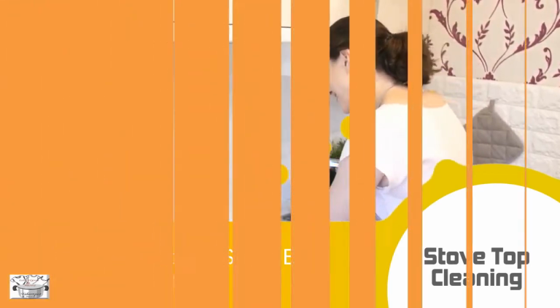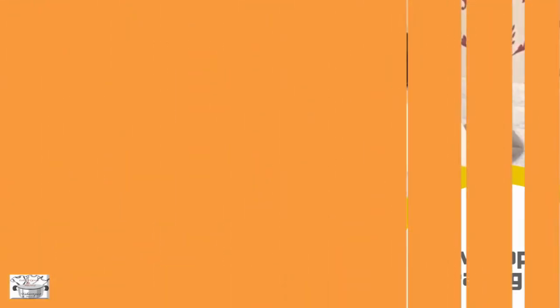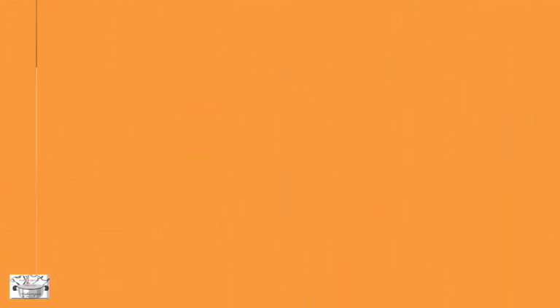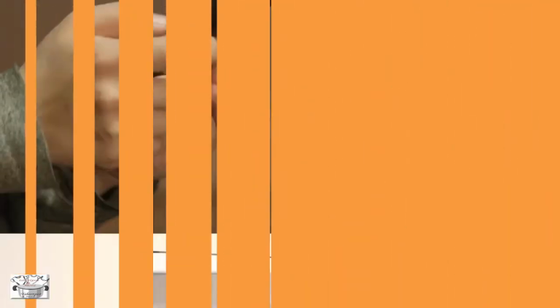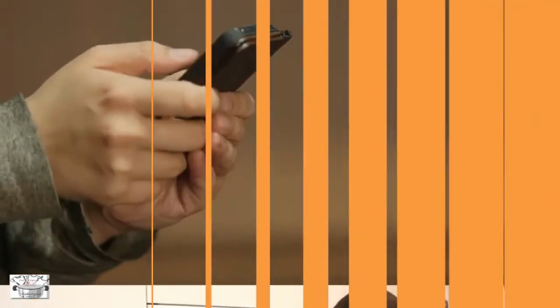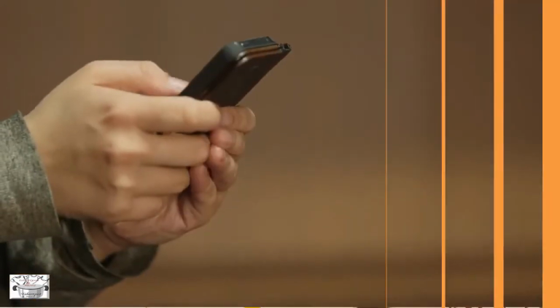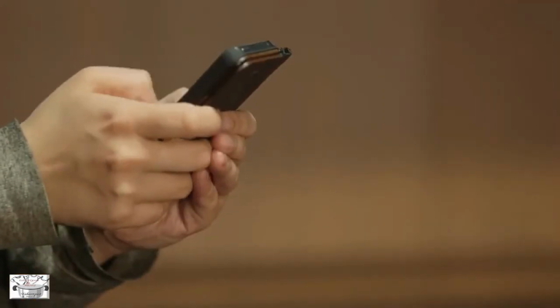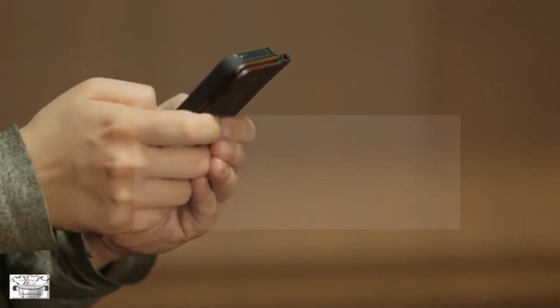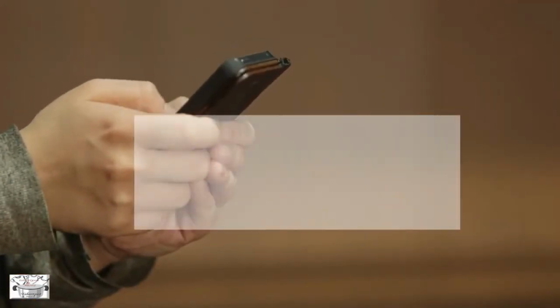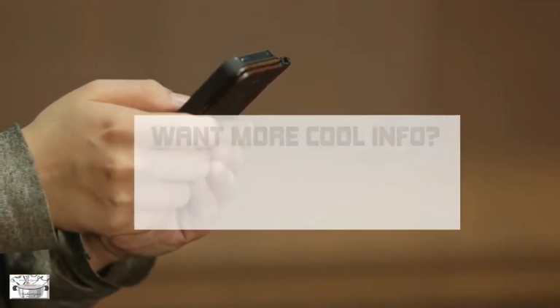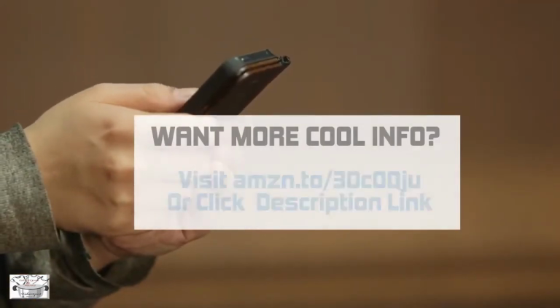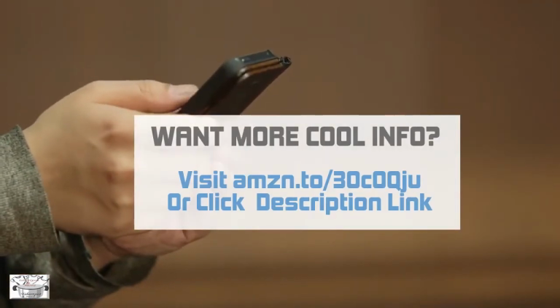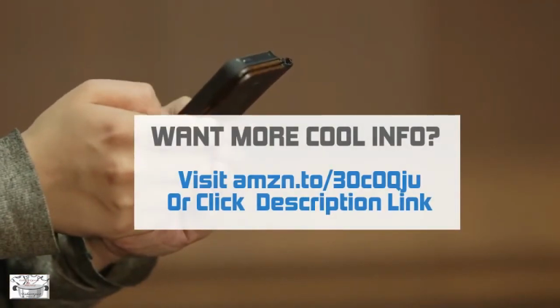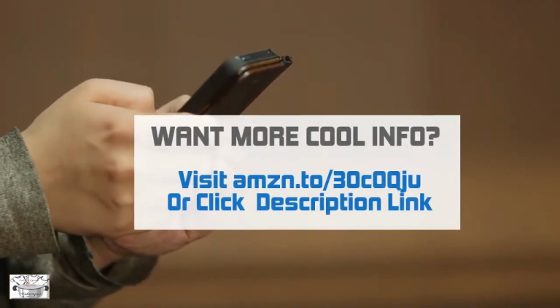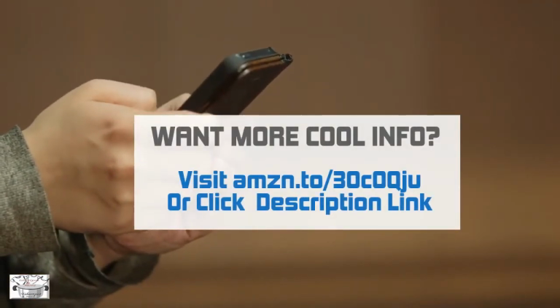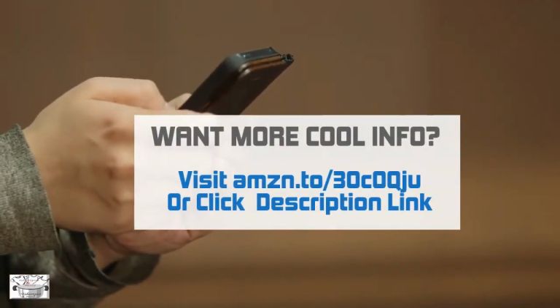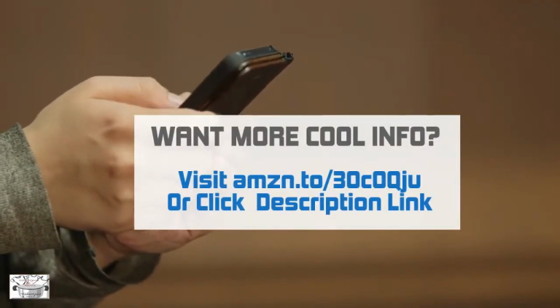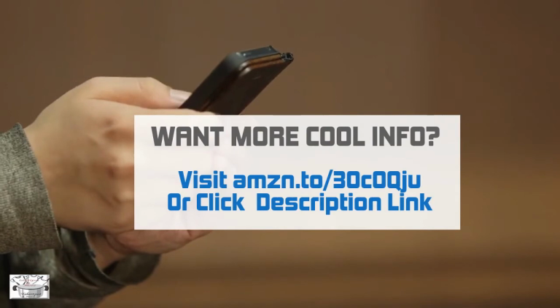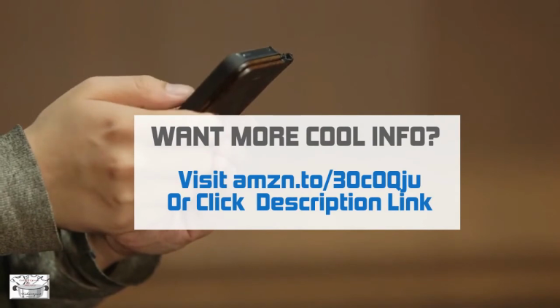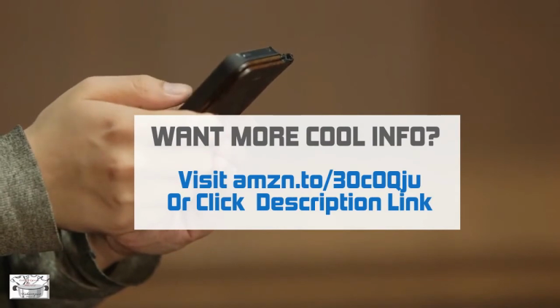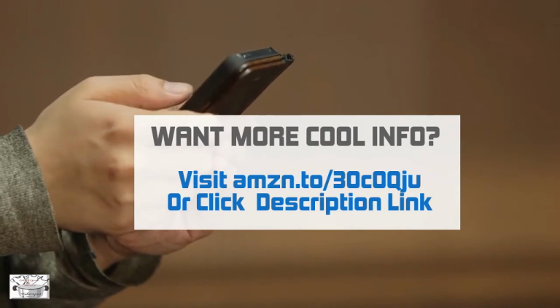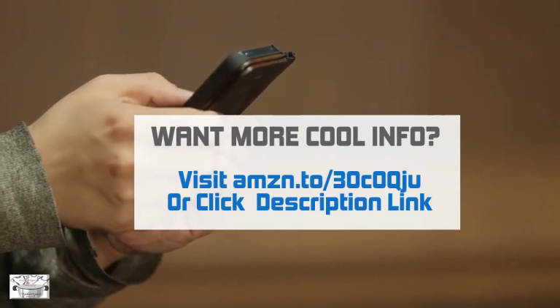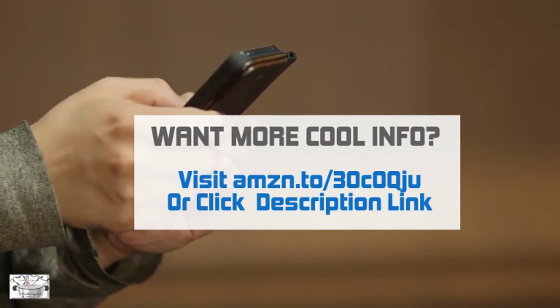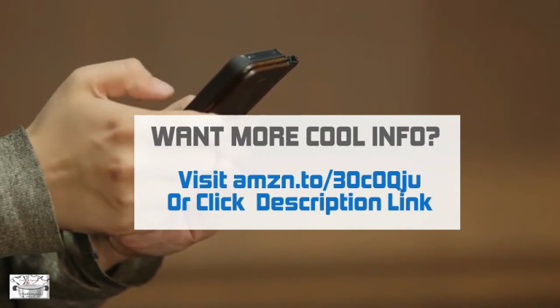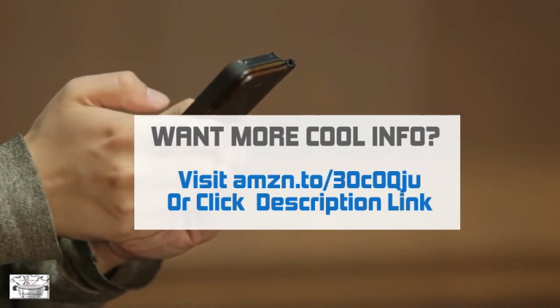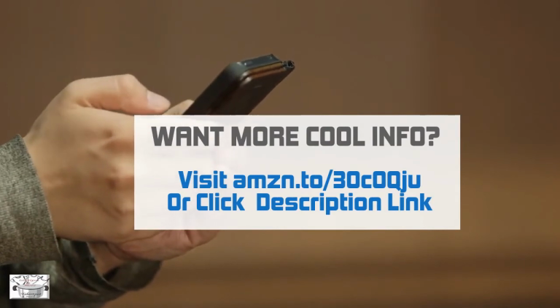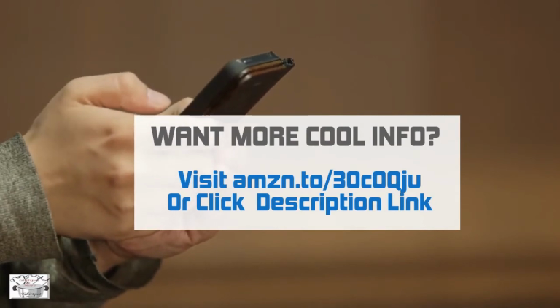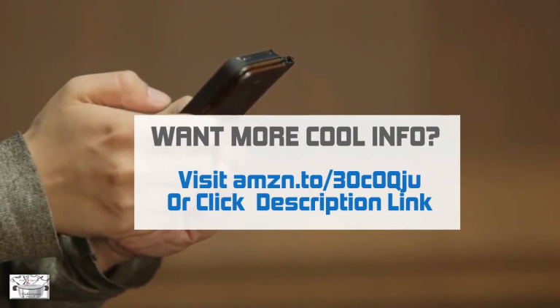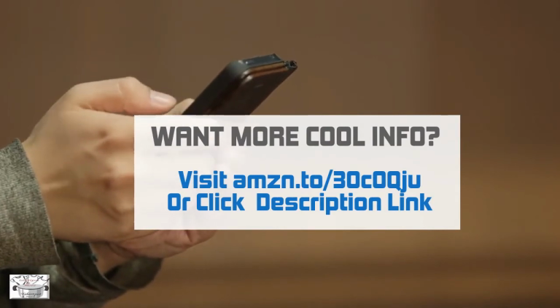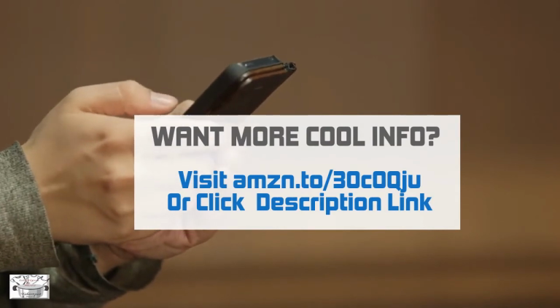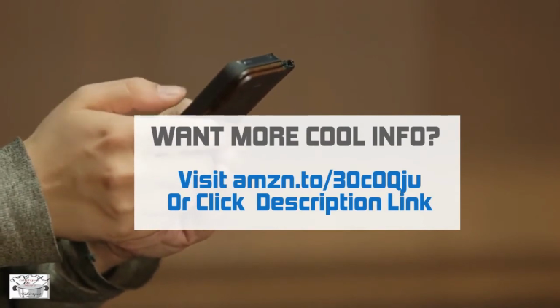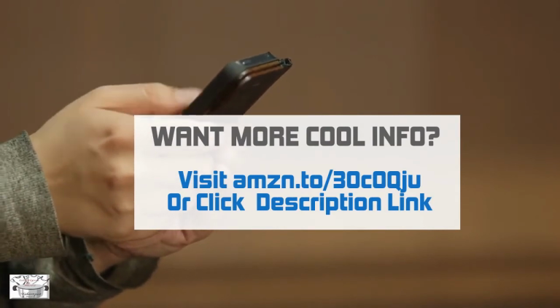Want more pool info? Visit Amazon.to slash 30c0p2 or click description link.